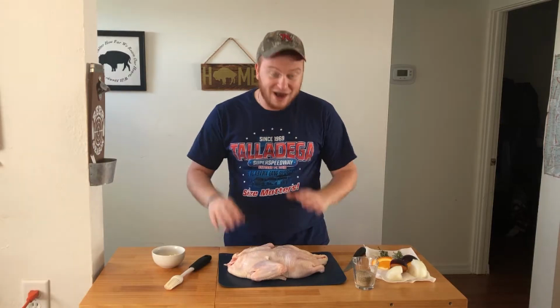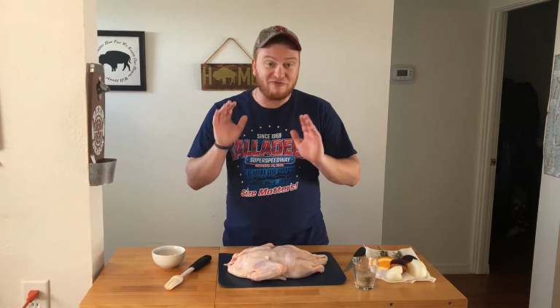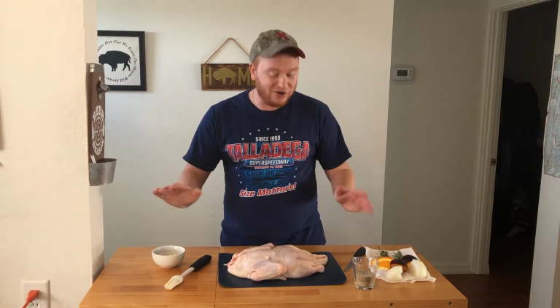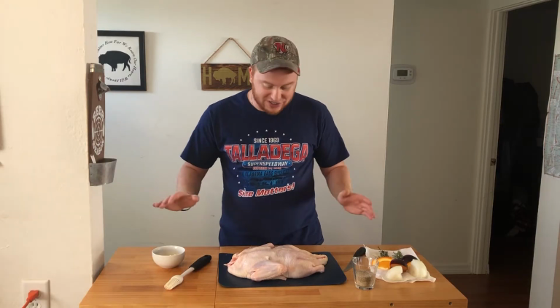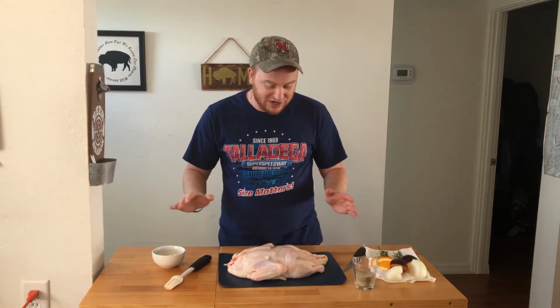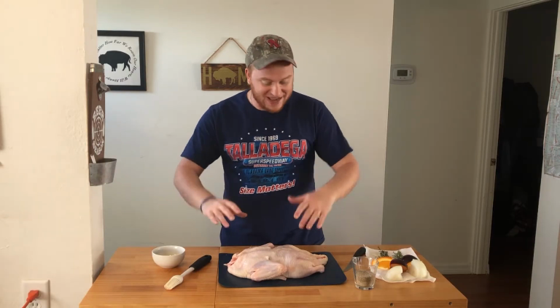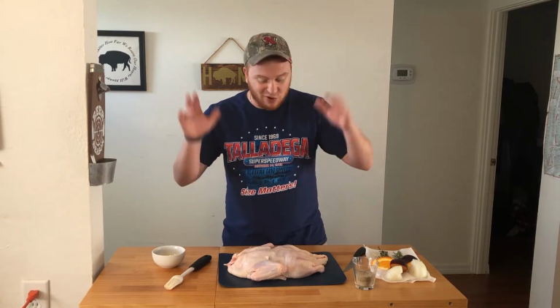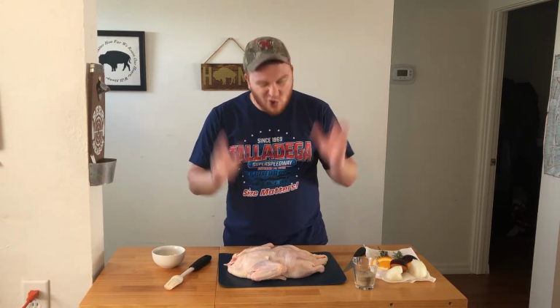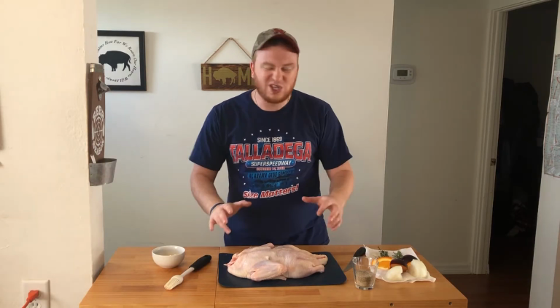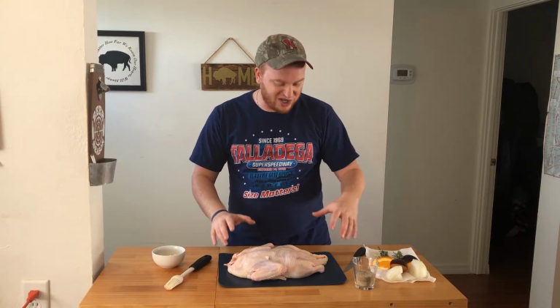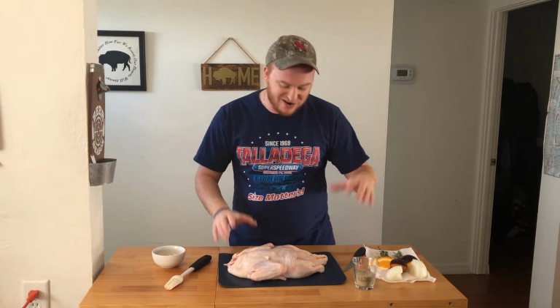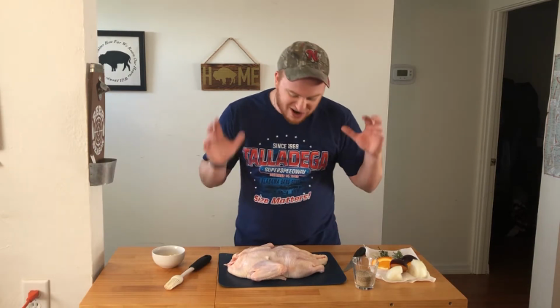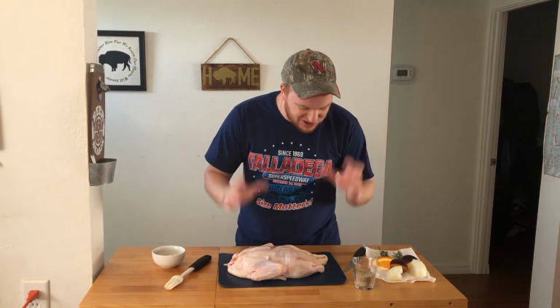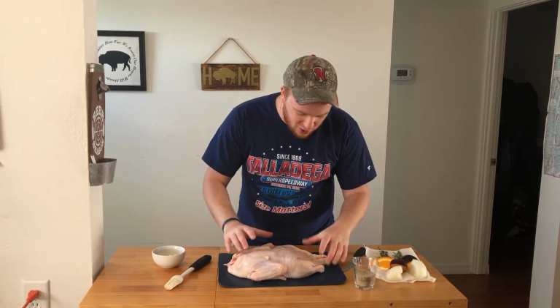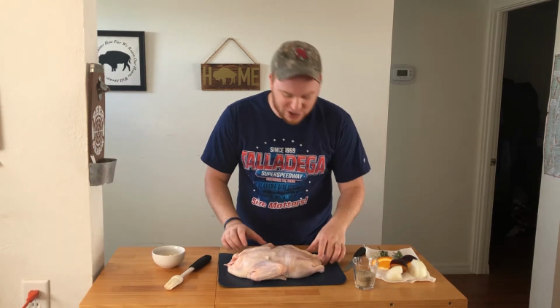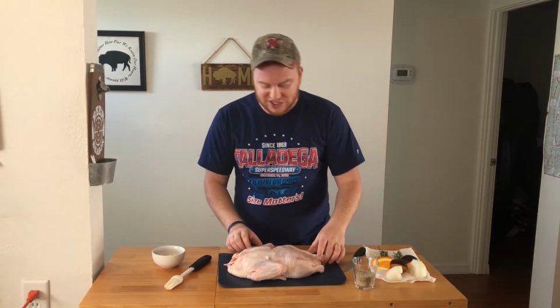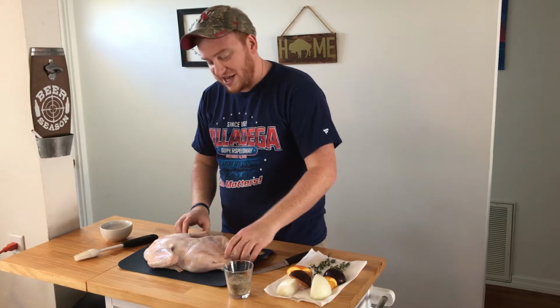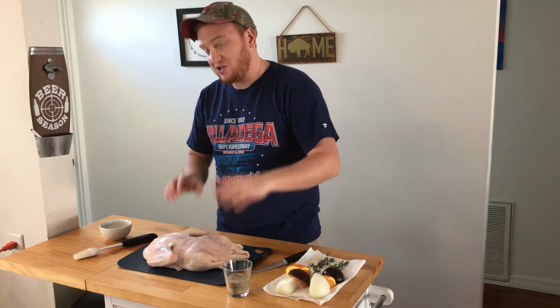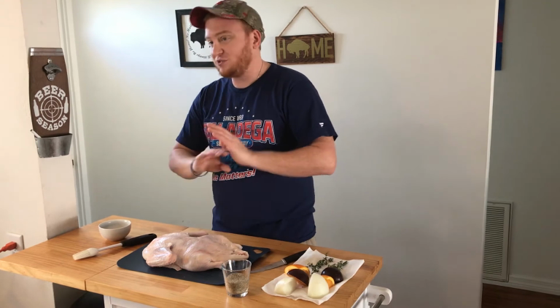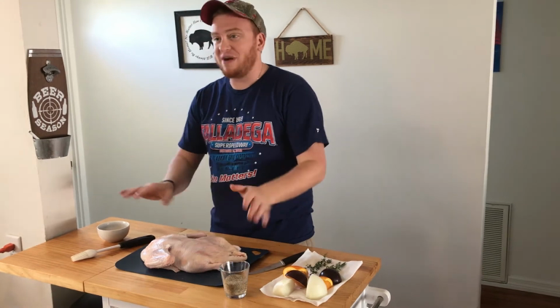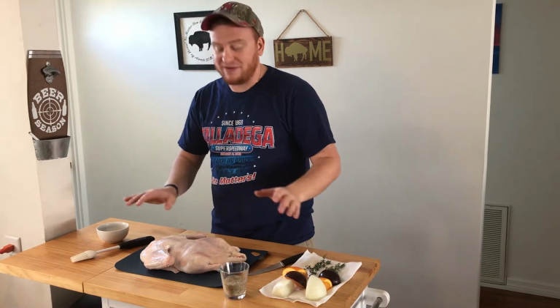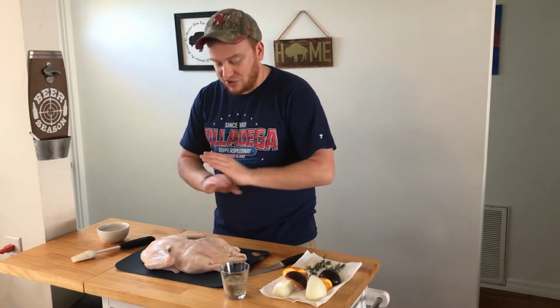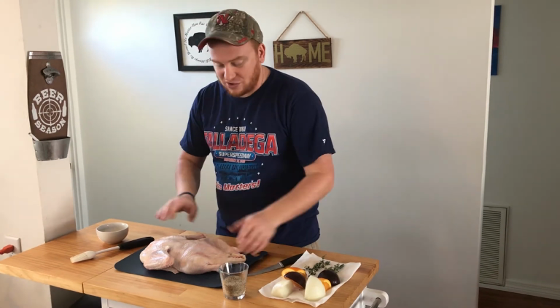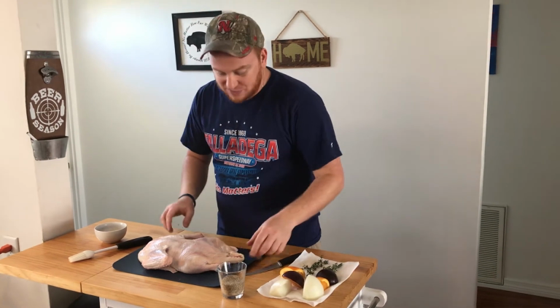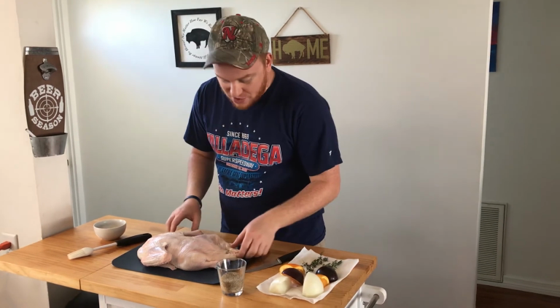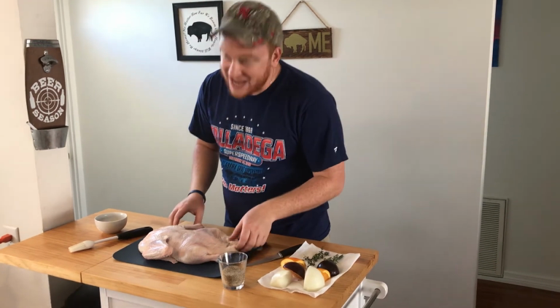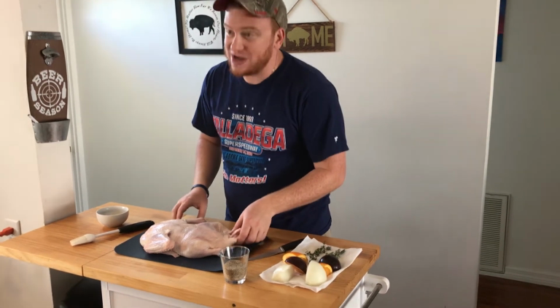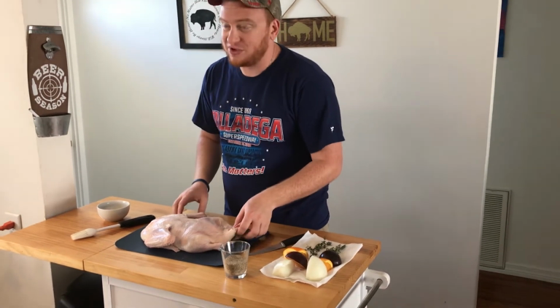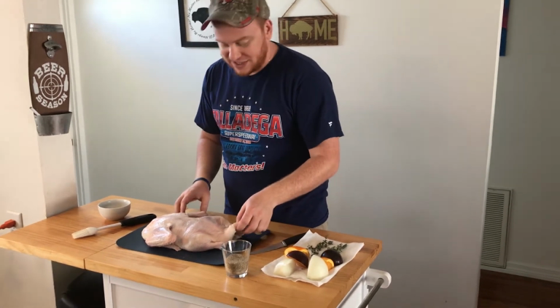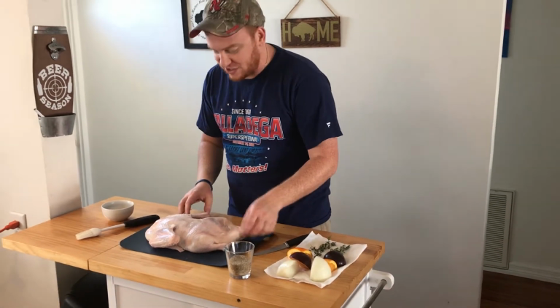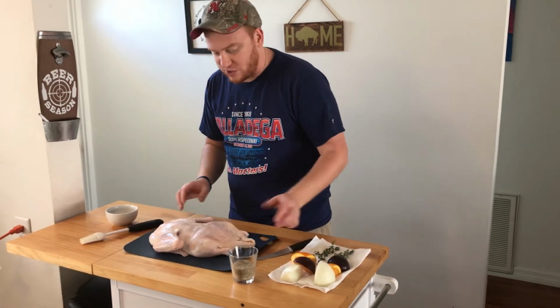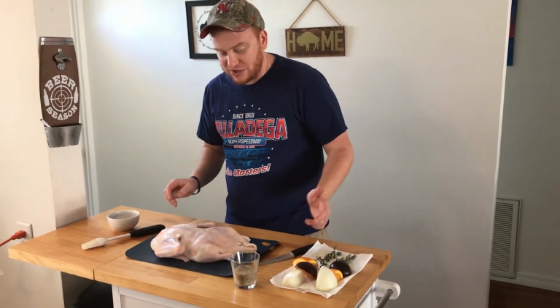I'm very excited because I have a whole duck here. It's gorgeous. Duck is one of my favorites all across the board. I can't wait to put this in the smoker today.